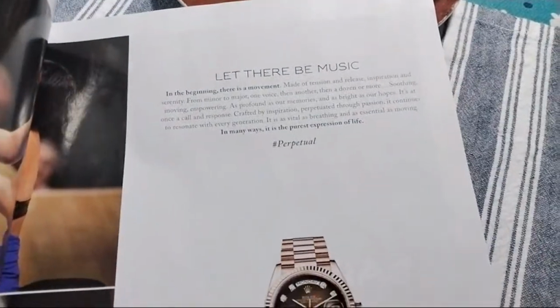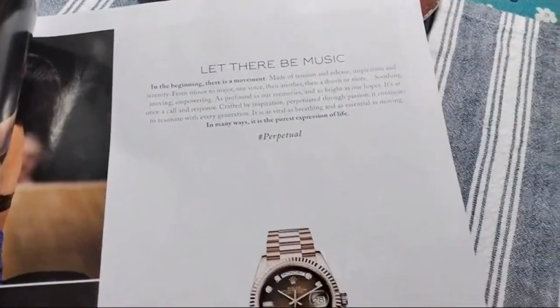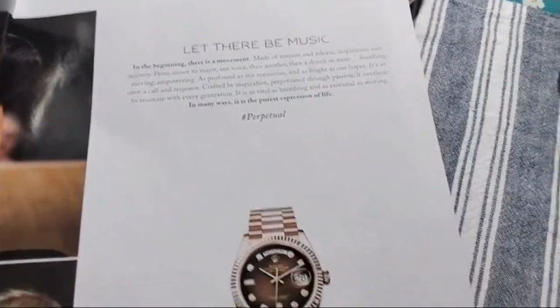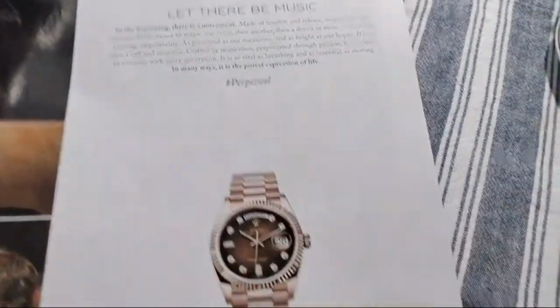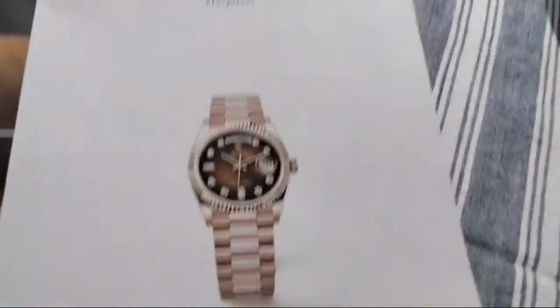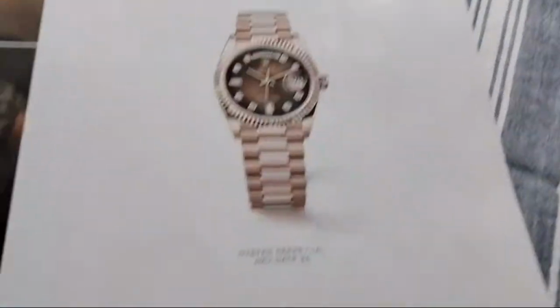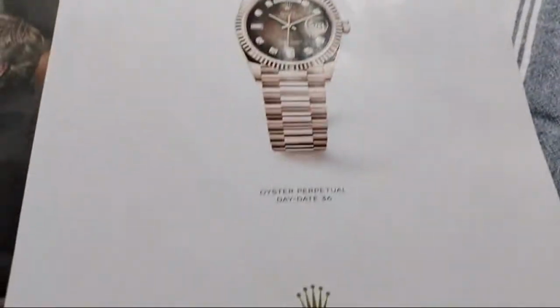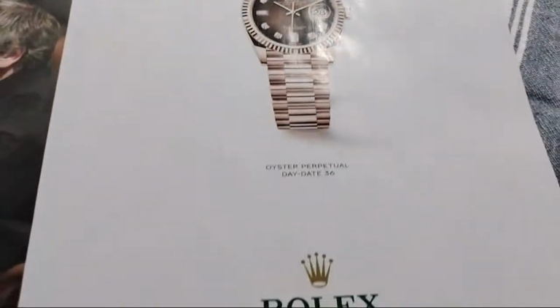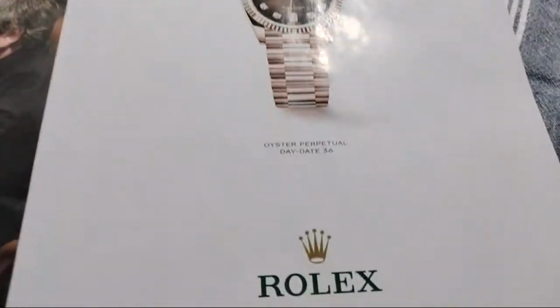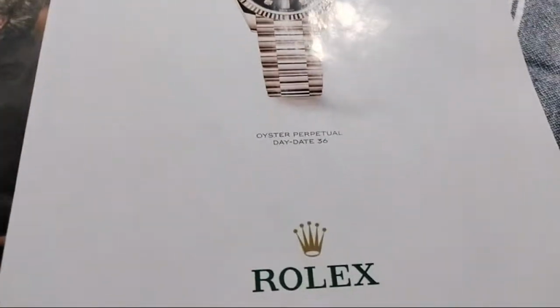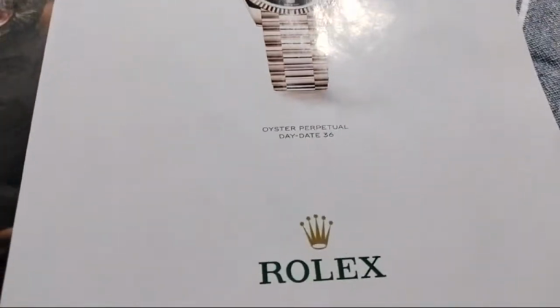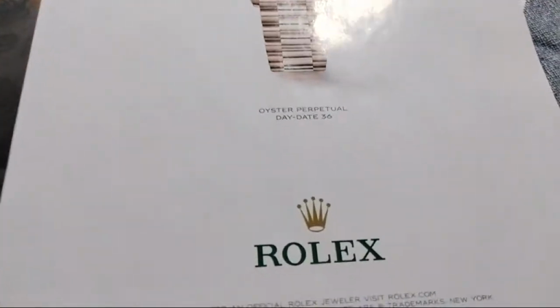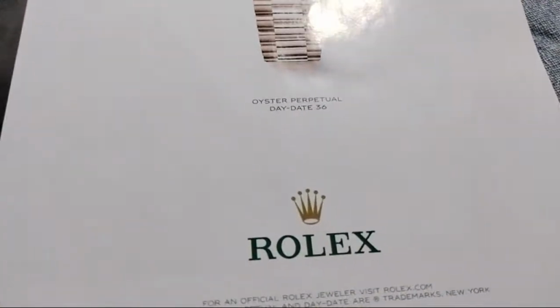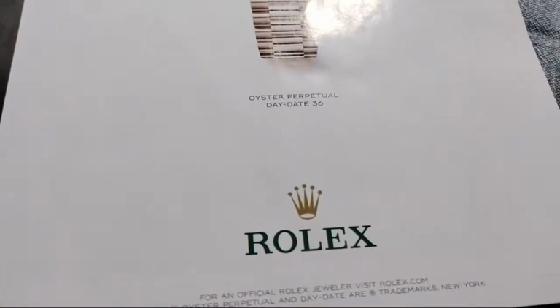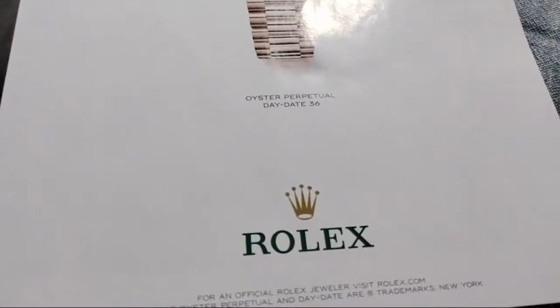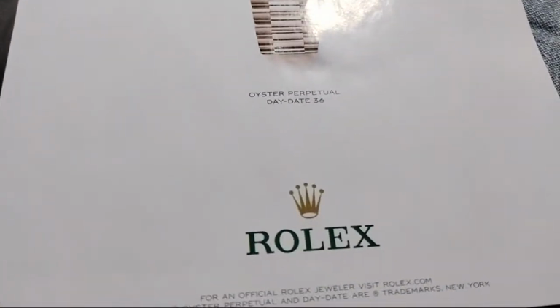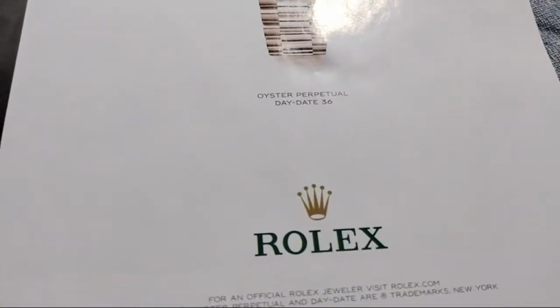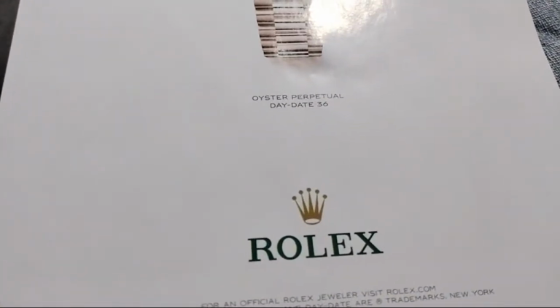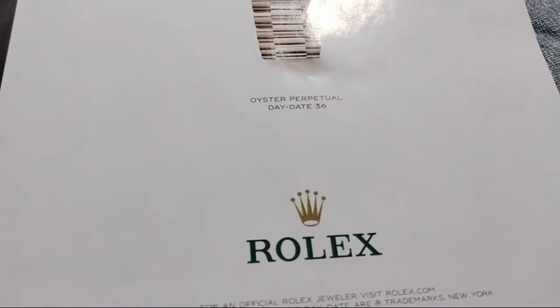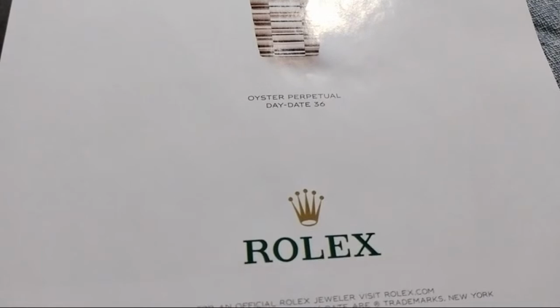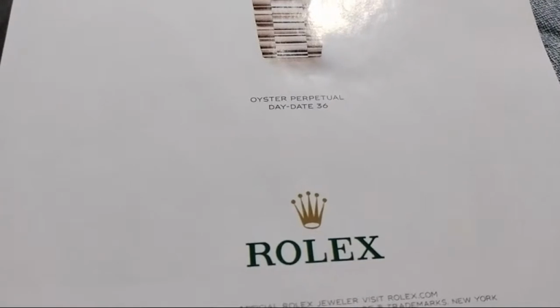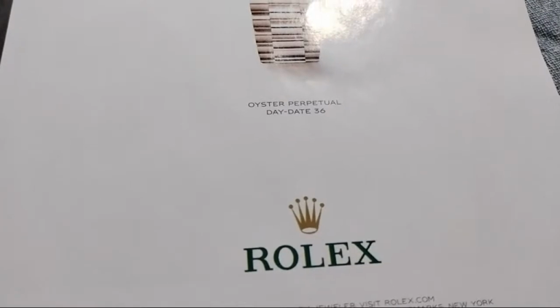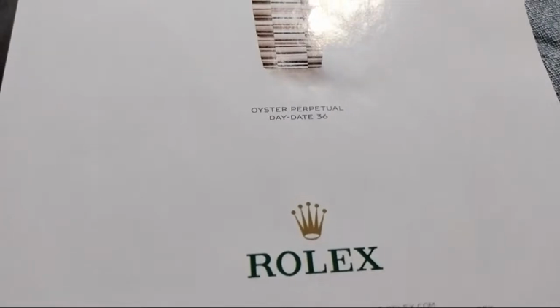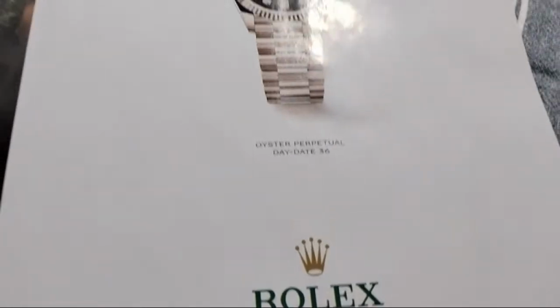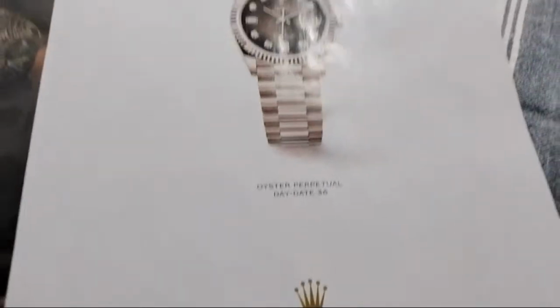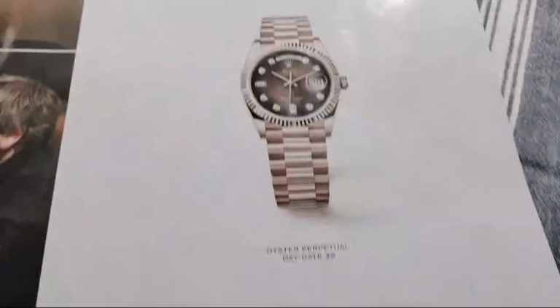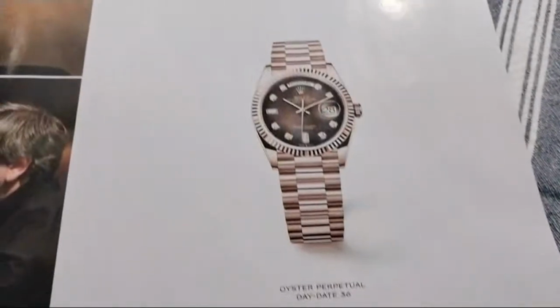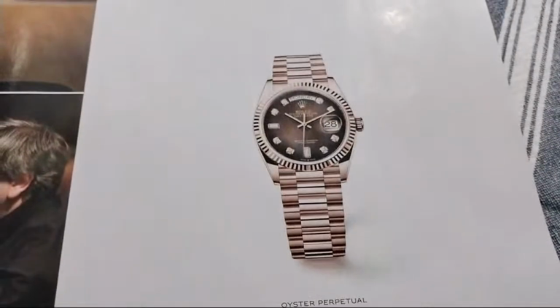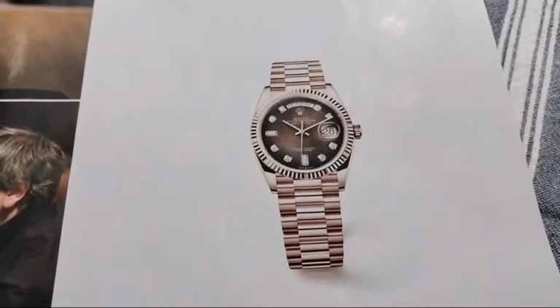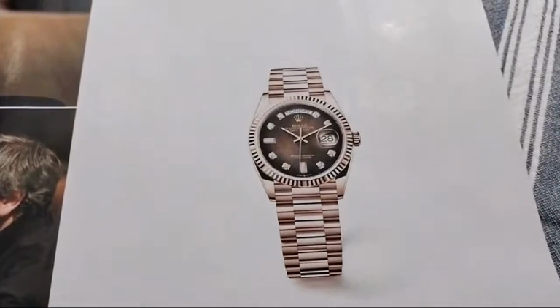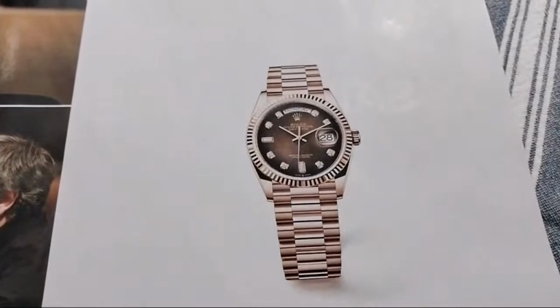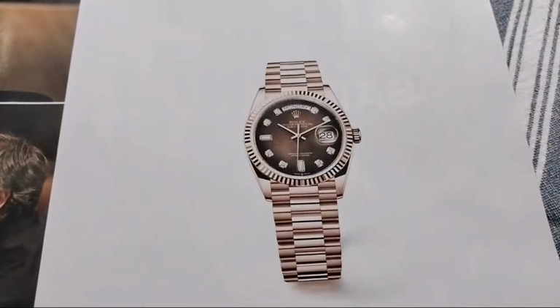Of course, we all know about the watch Rolex. It's a beautiful watch.